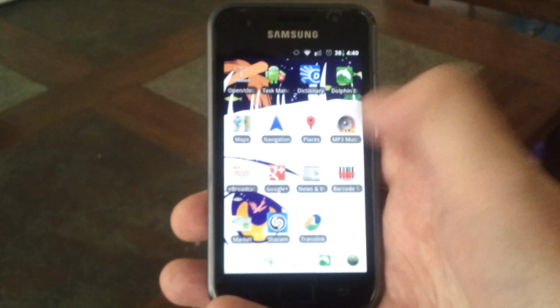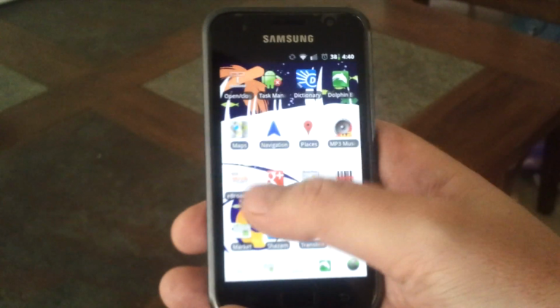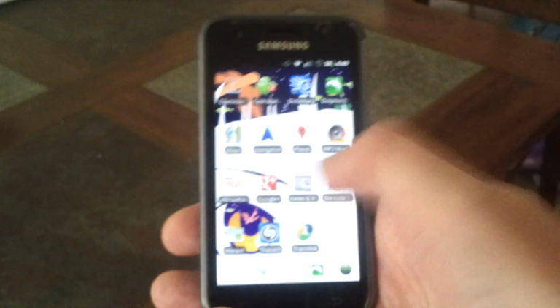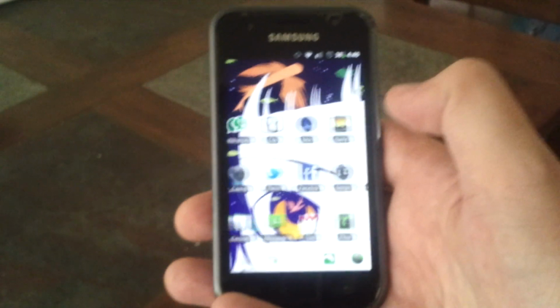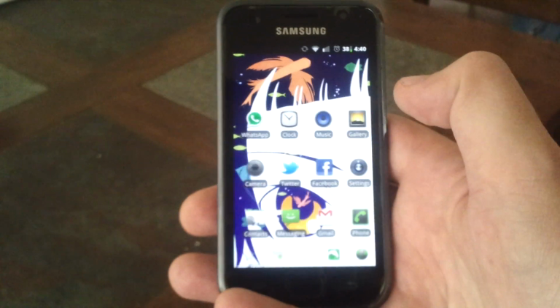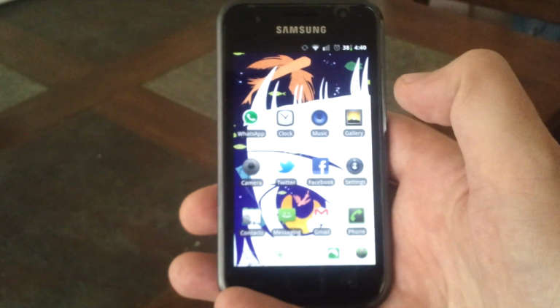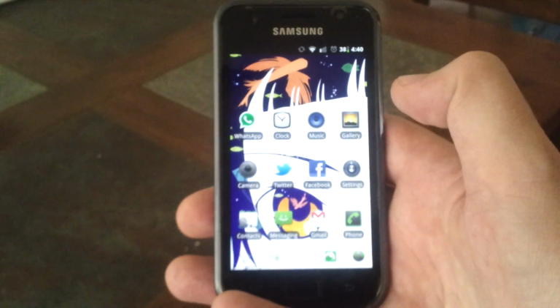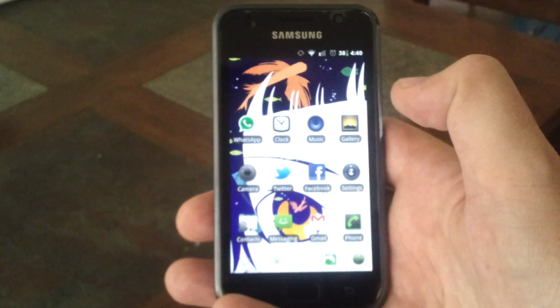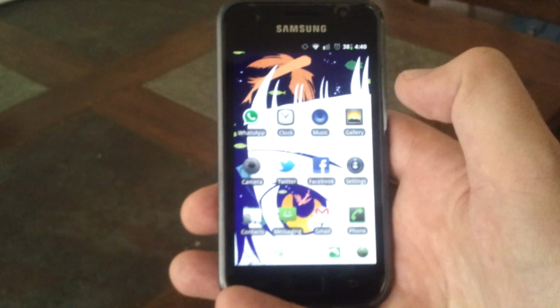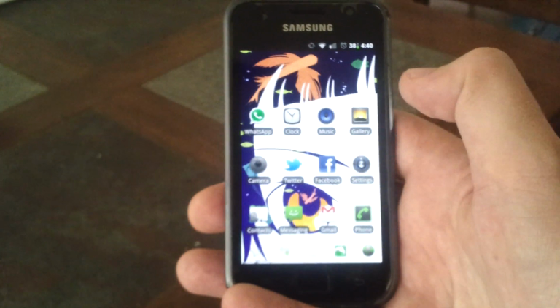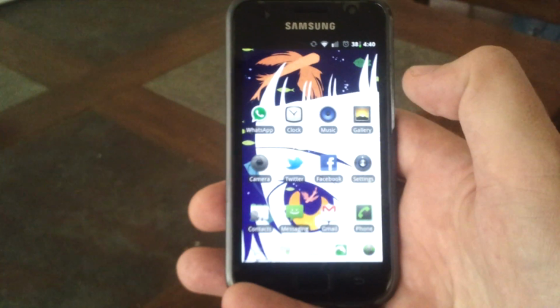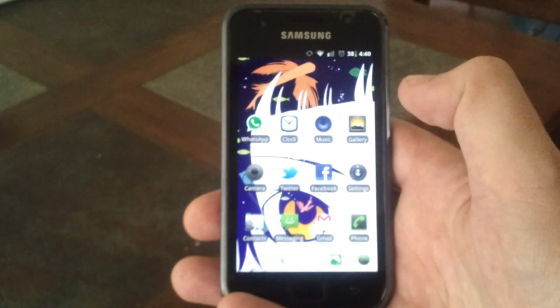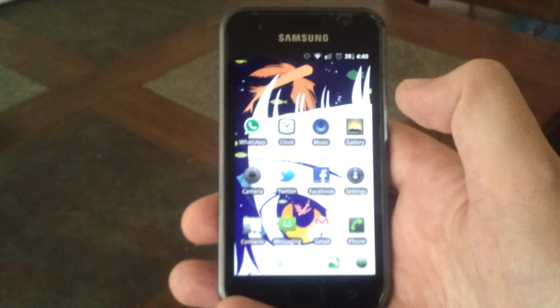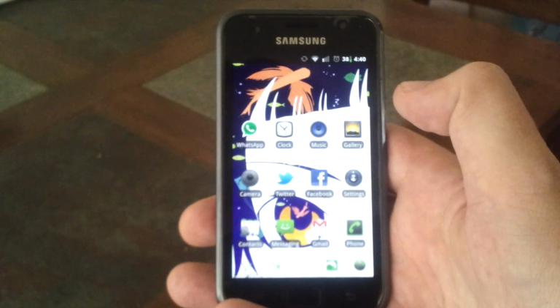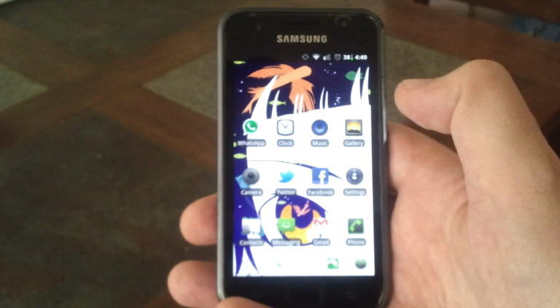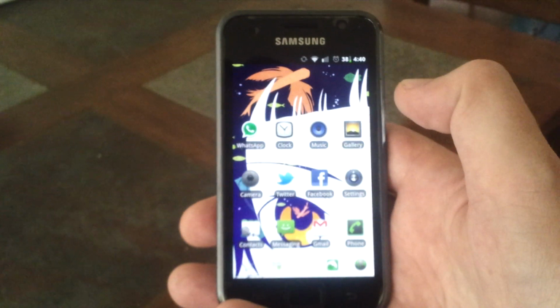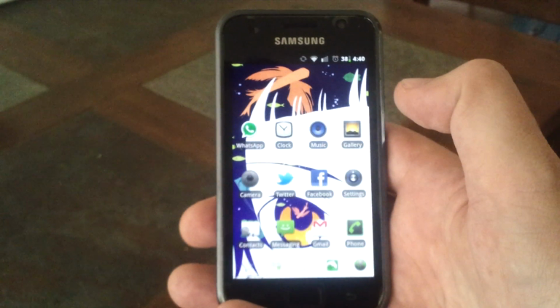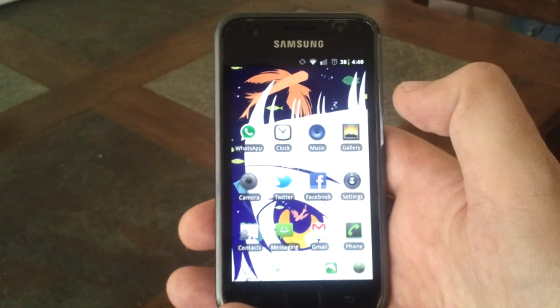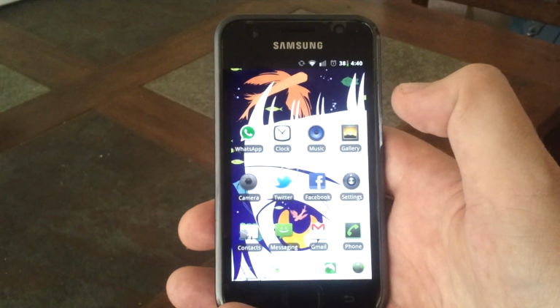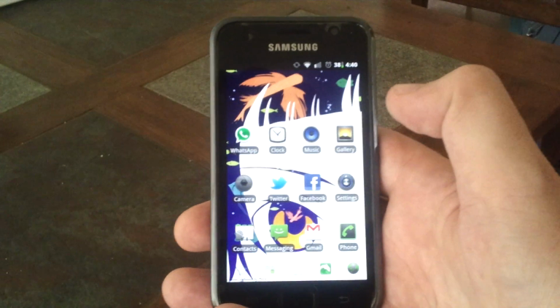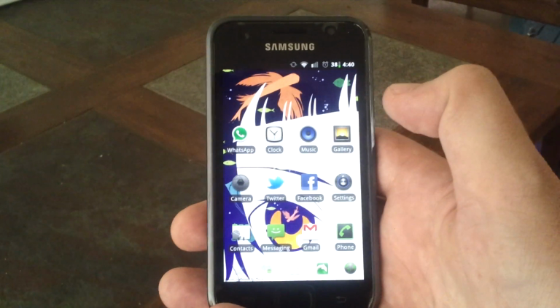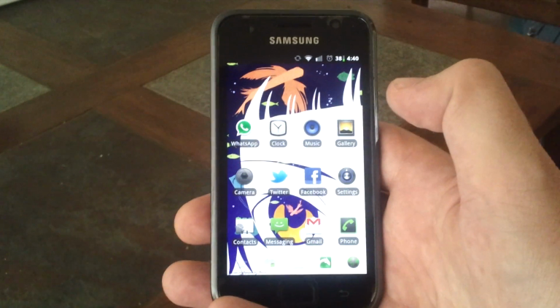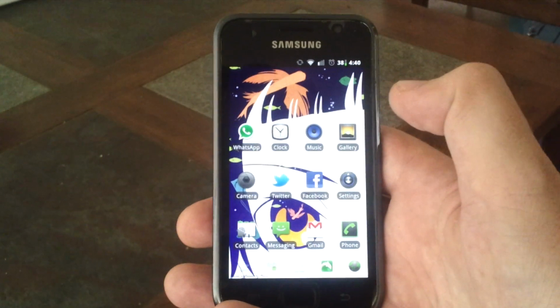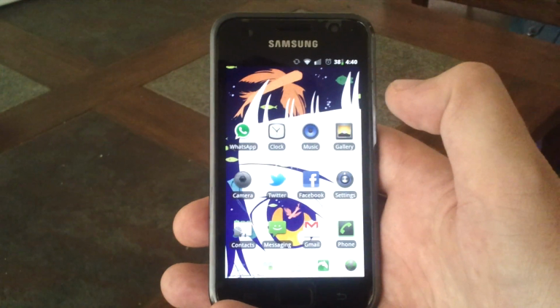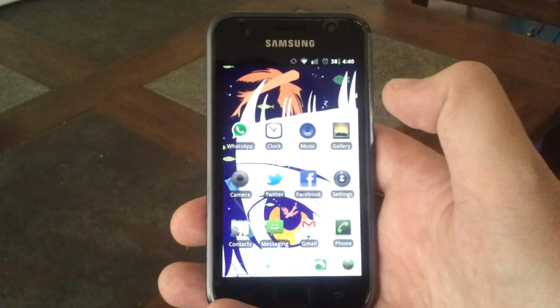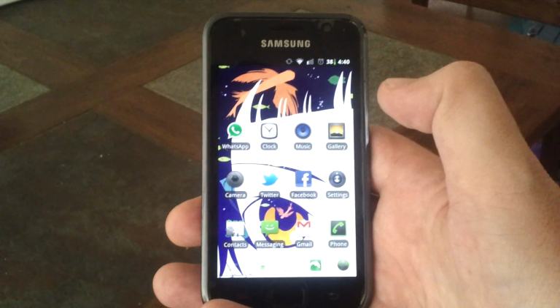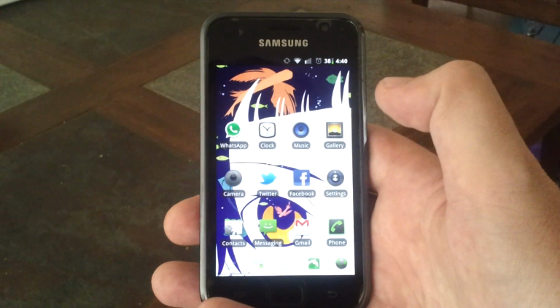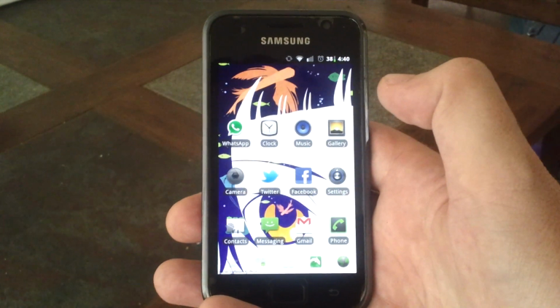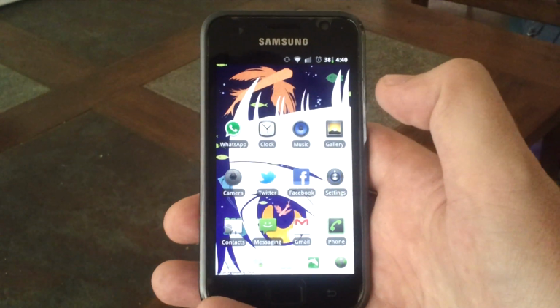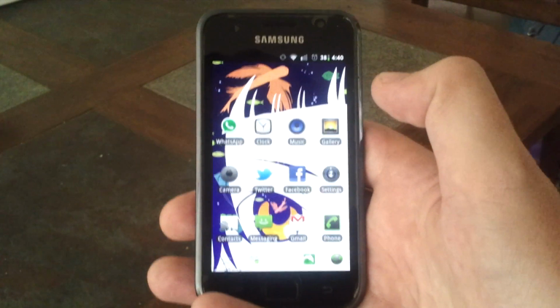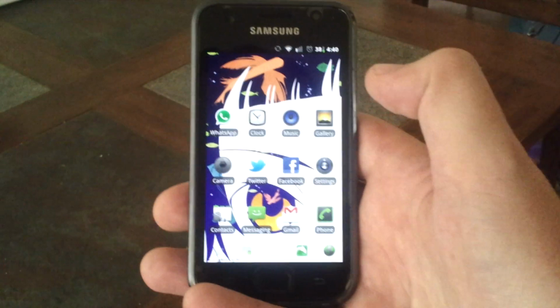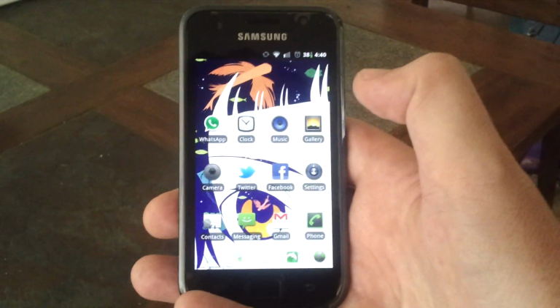So, if you have a Samsung Galaxy S, throw it in the trash. There you go.